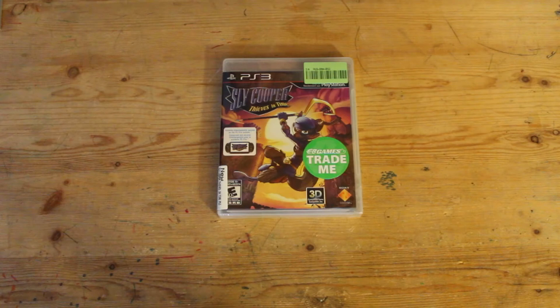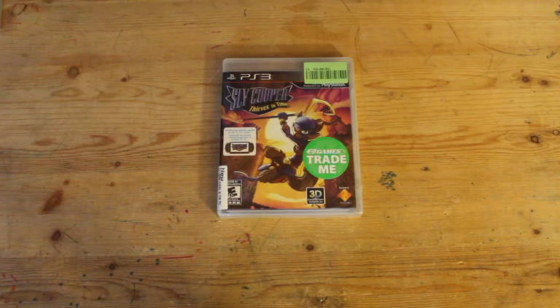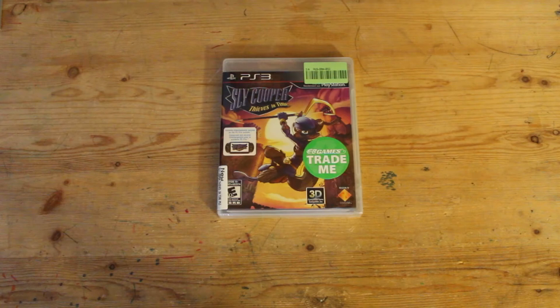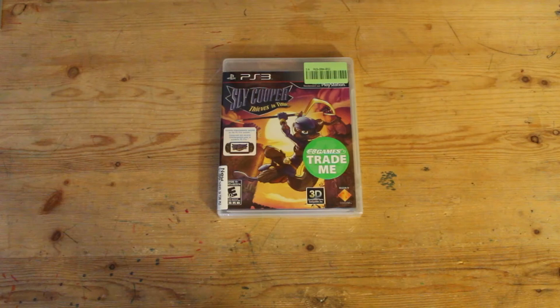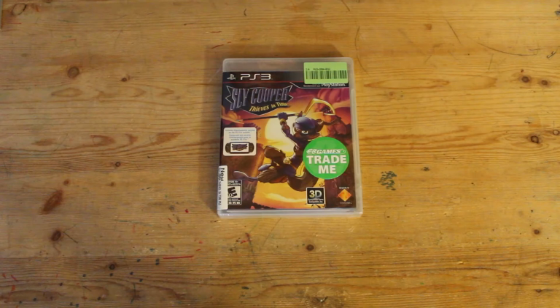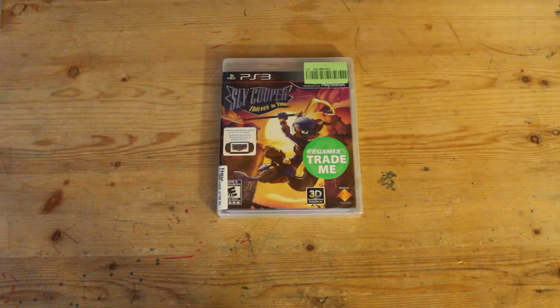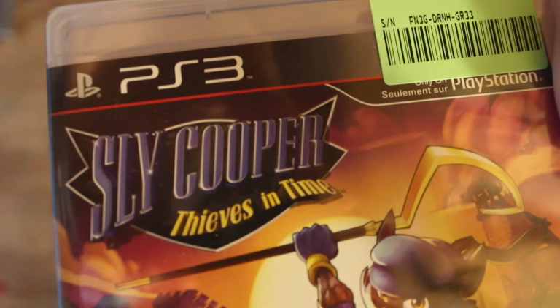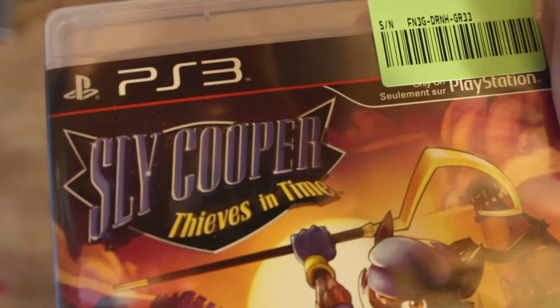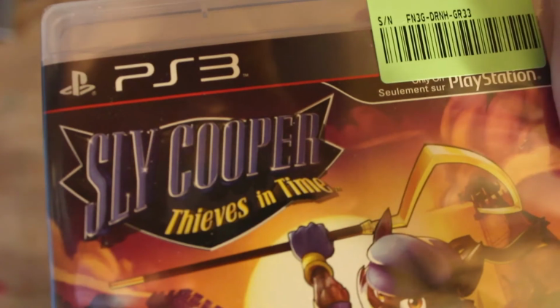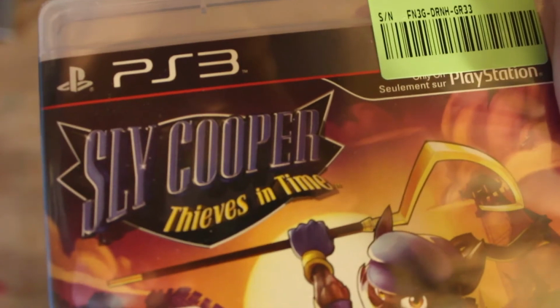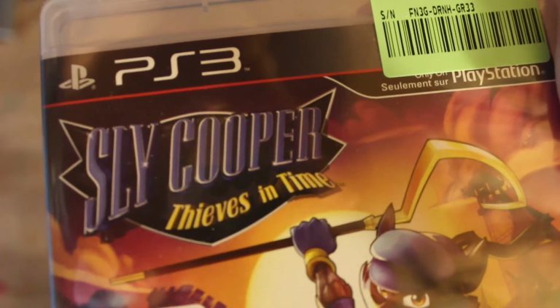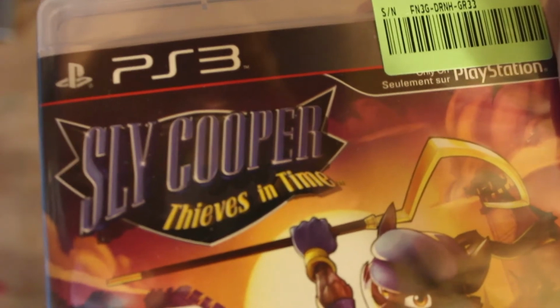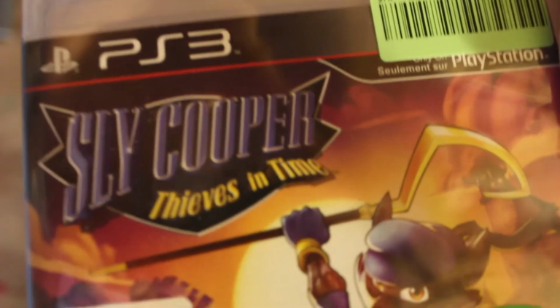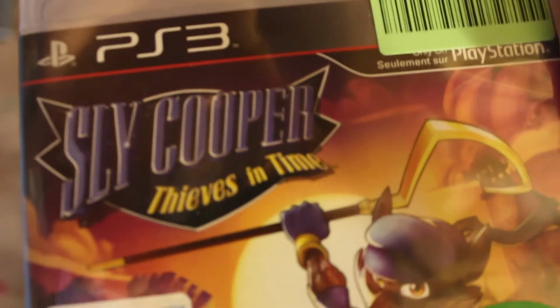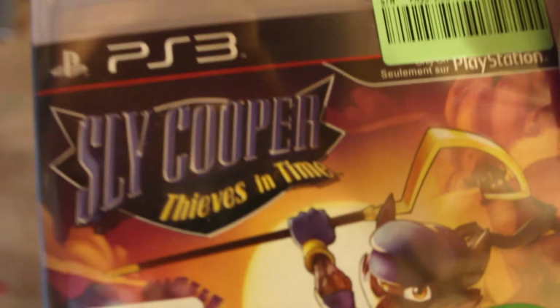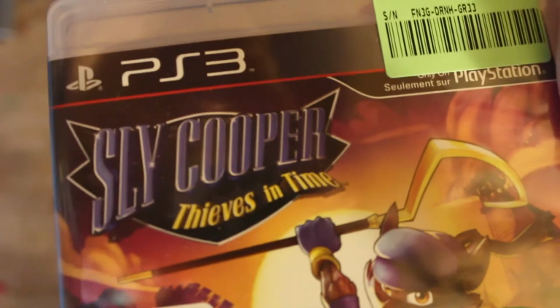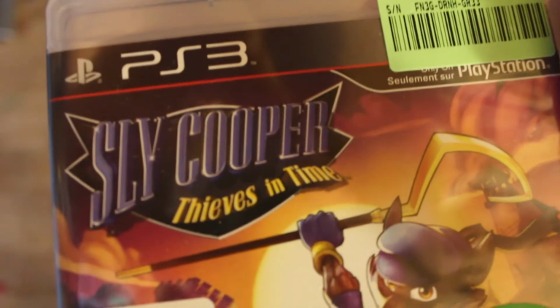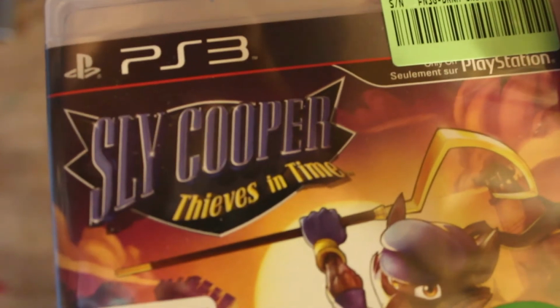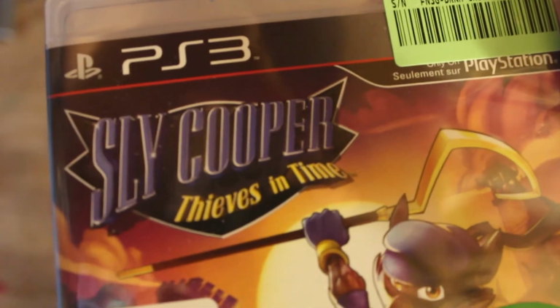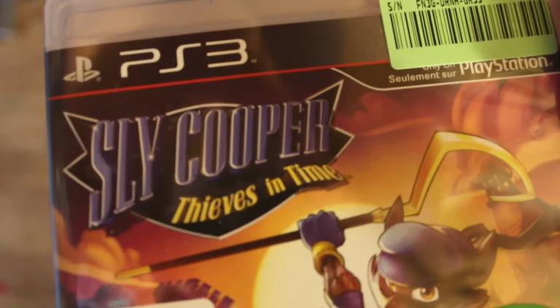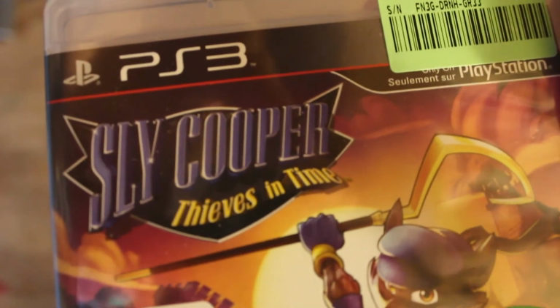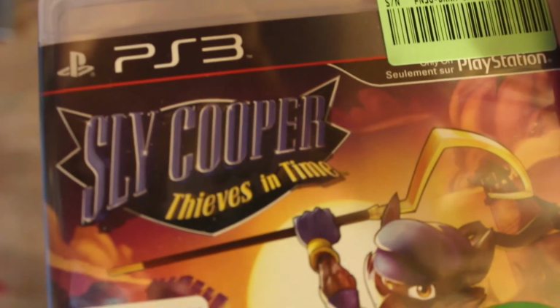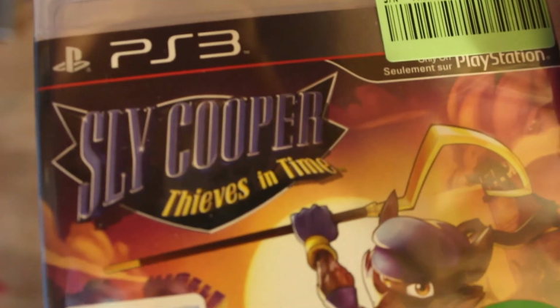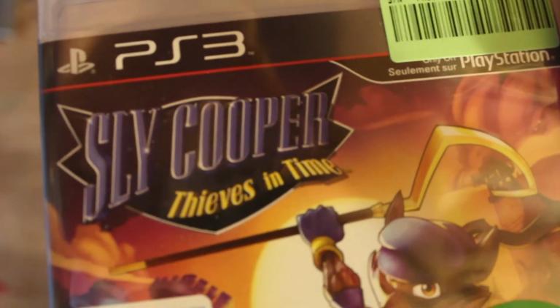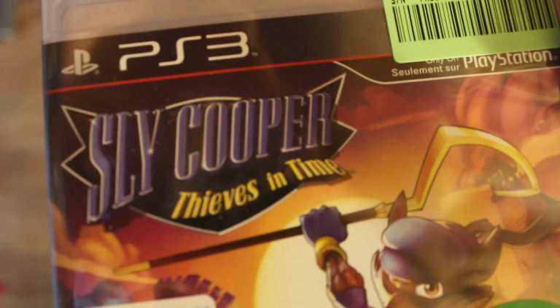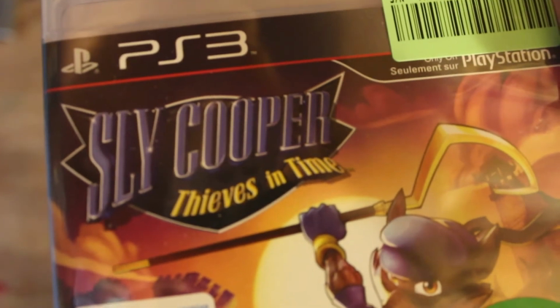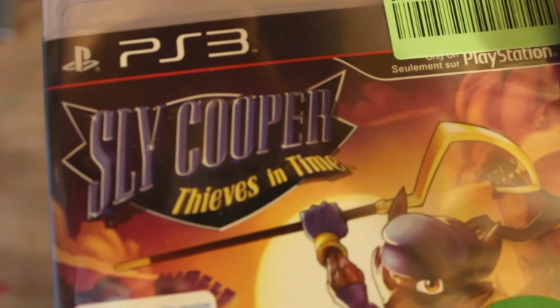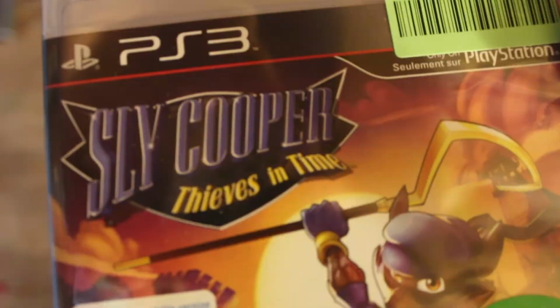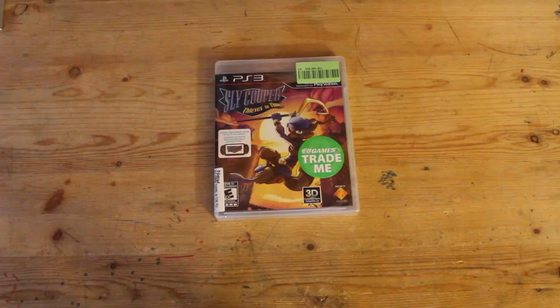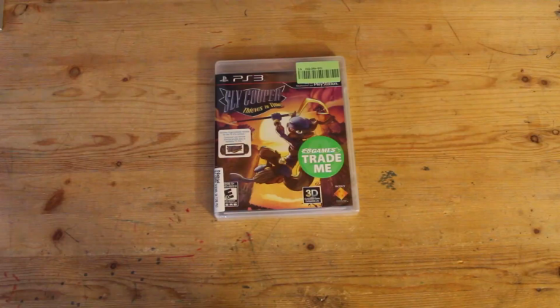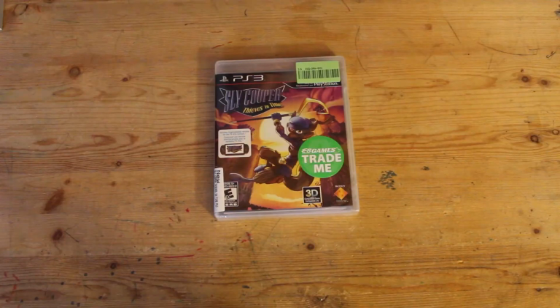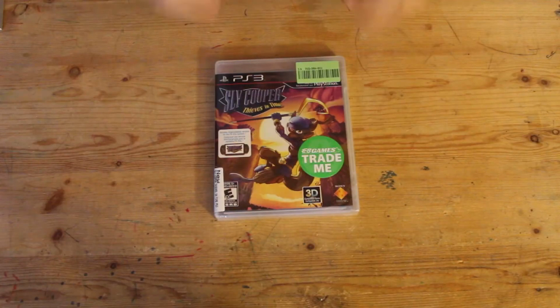Hey guys, what's up, cheesepiedouble13 here, and today I'm gonna be unboxing Sly Cooper Thieves in Time, so let's go.